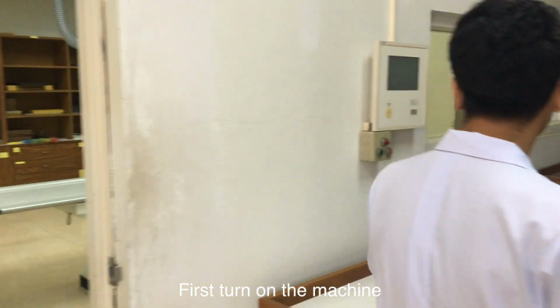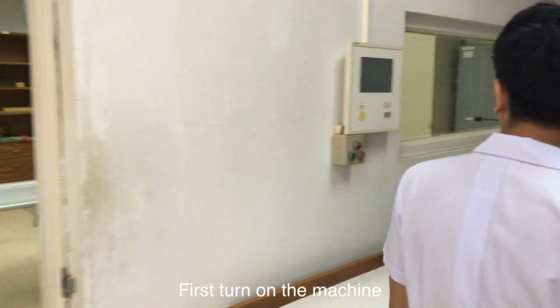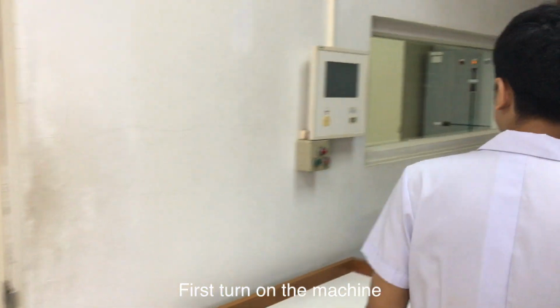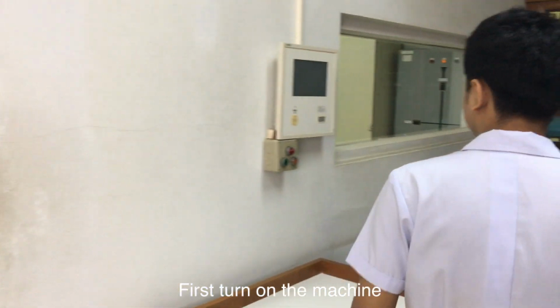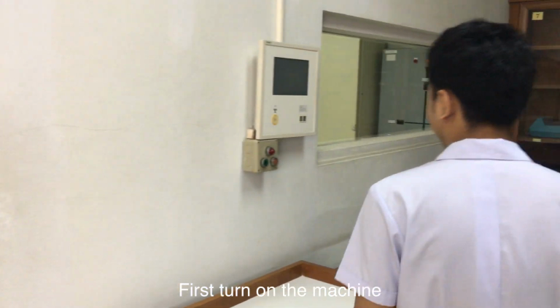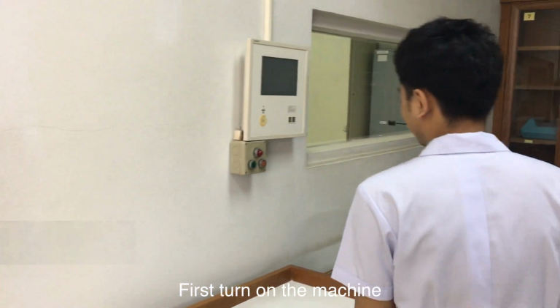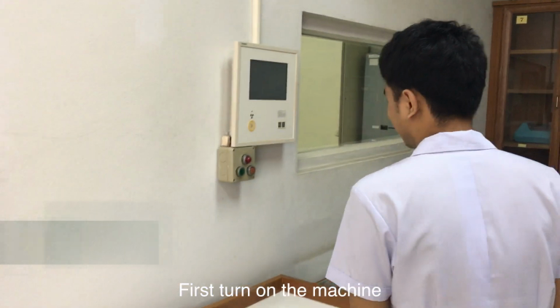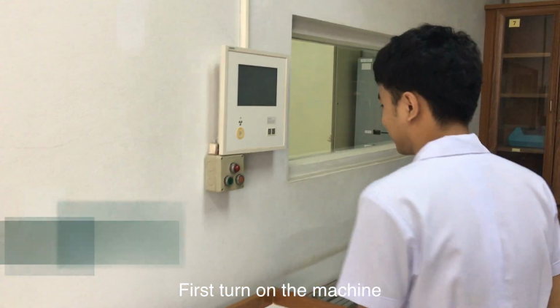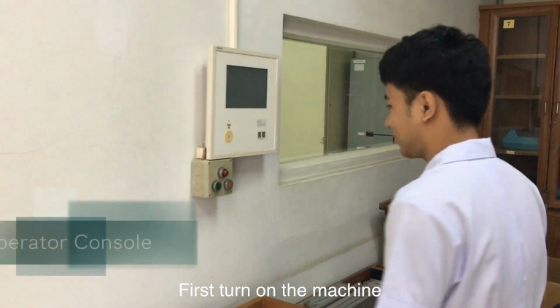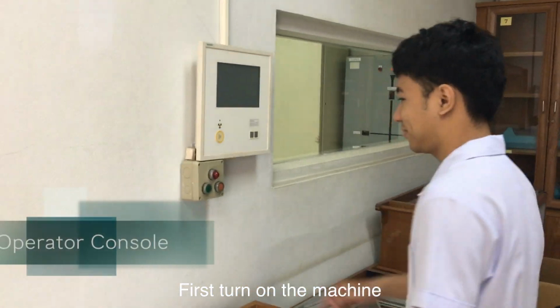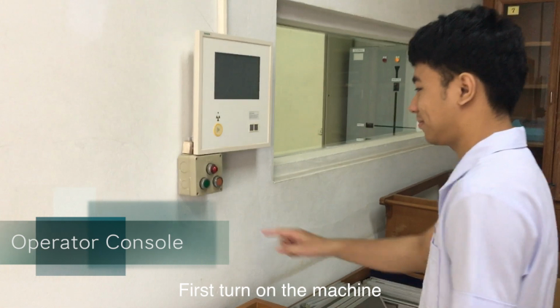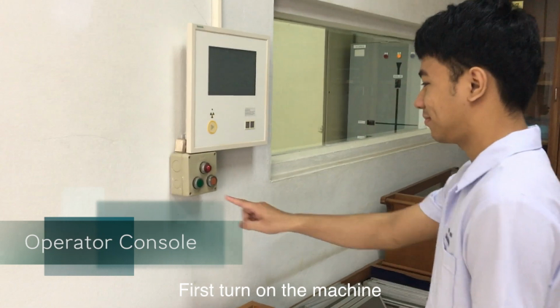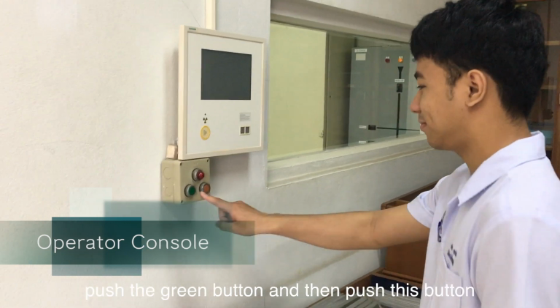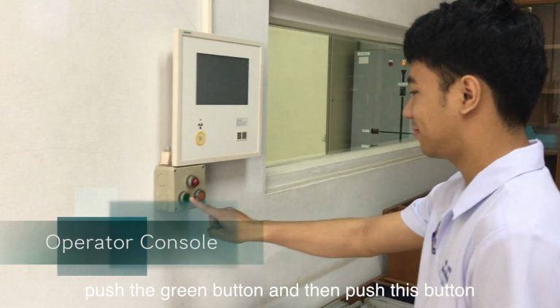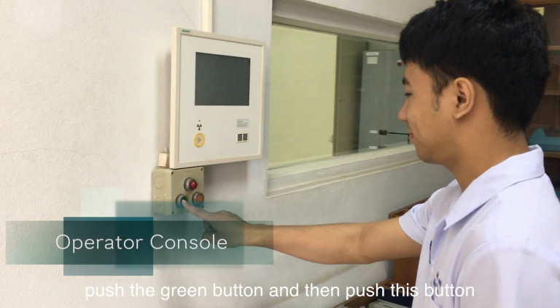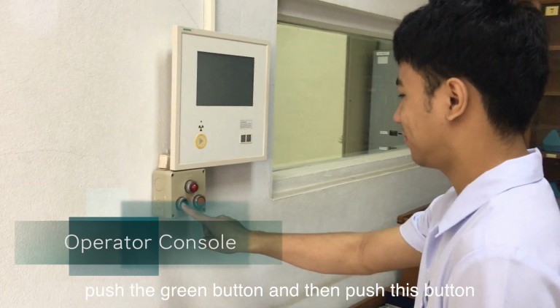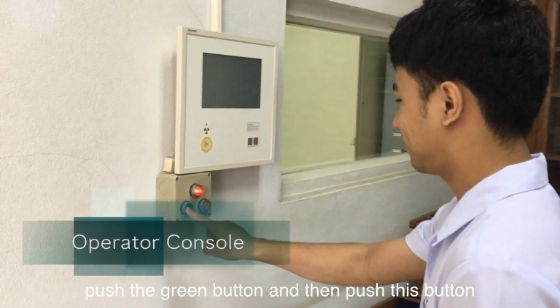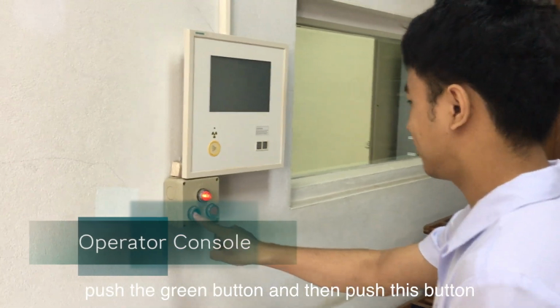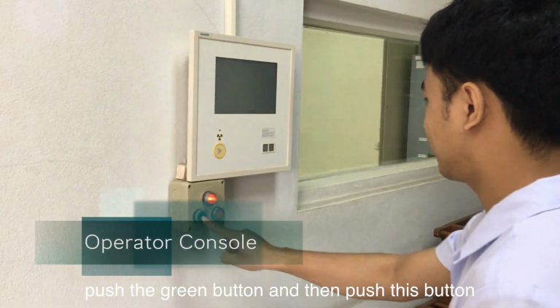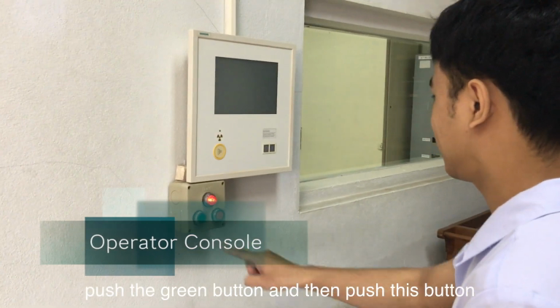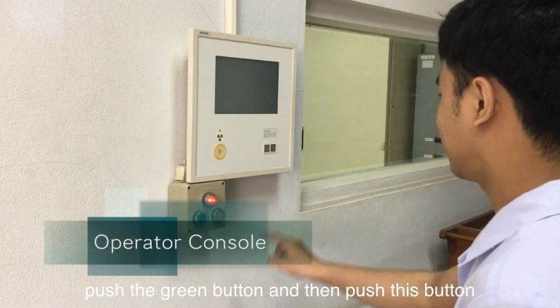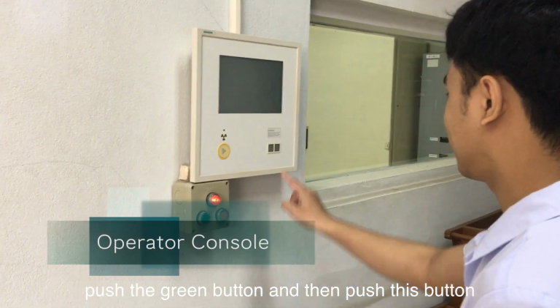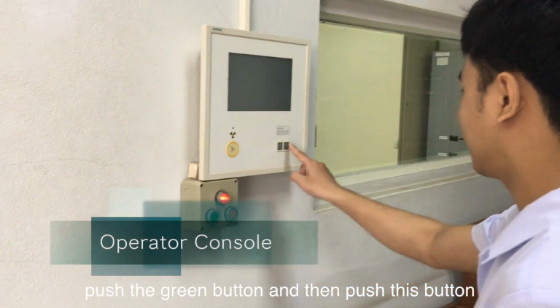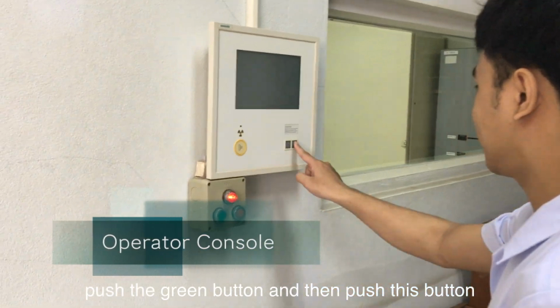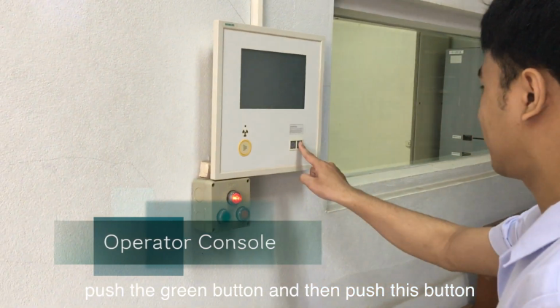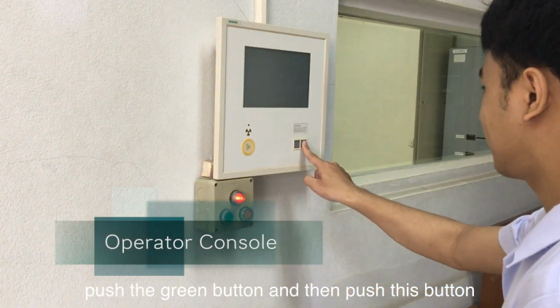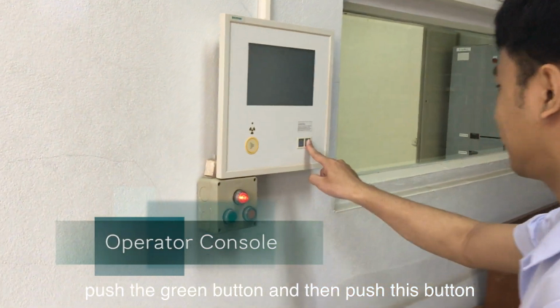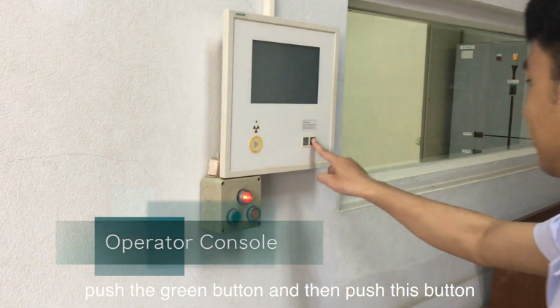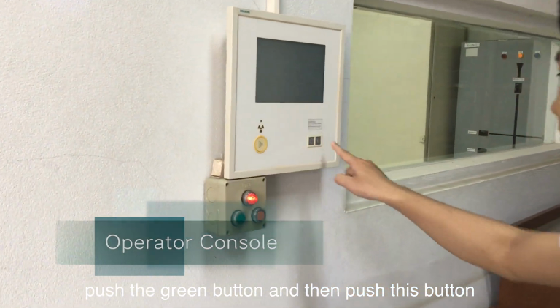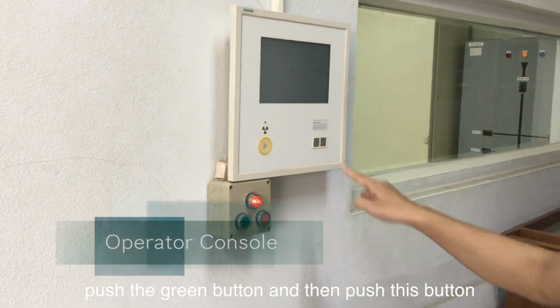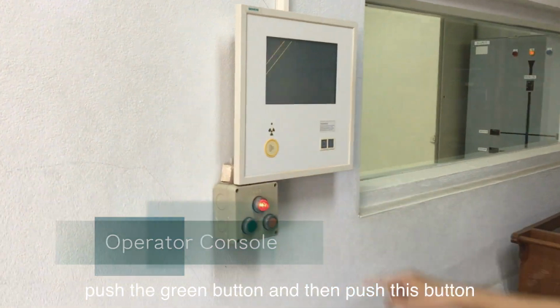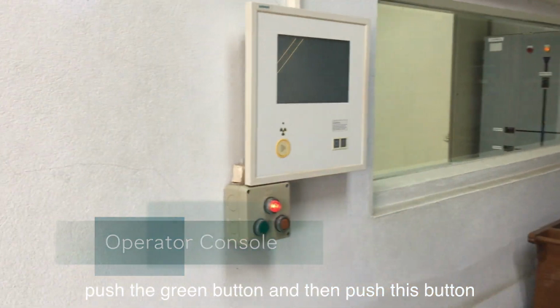First, turn on the machine. Push the green button and then push this button.